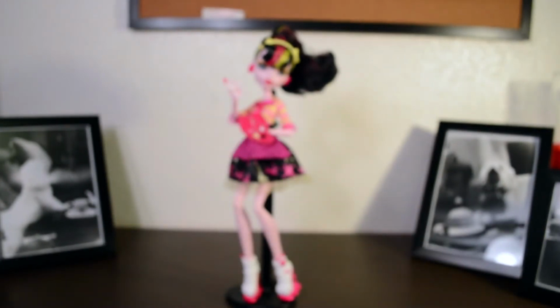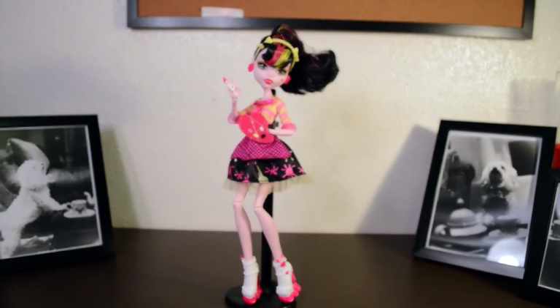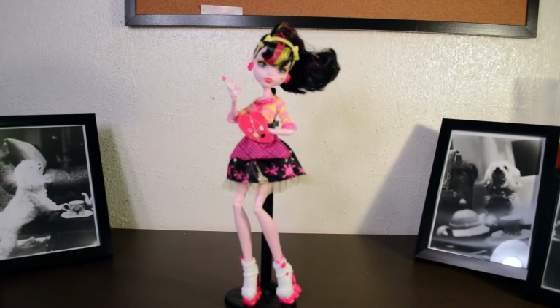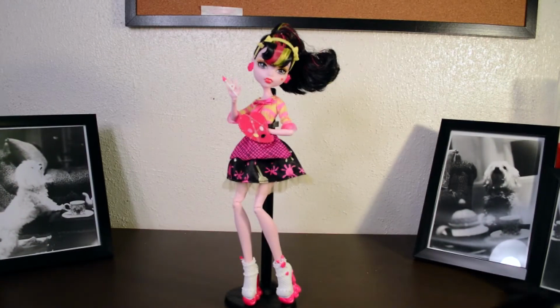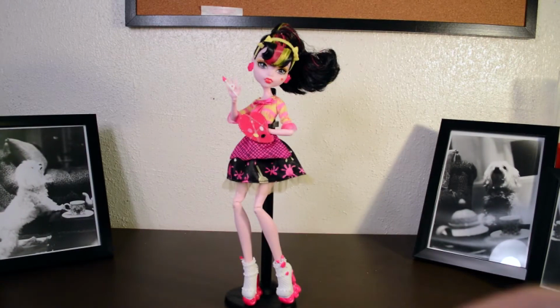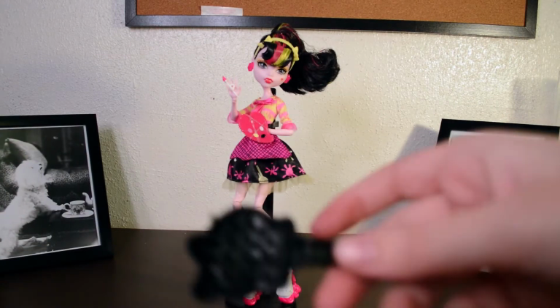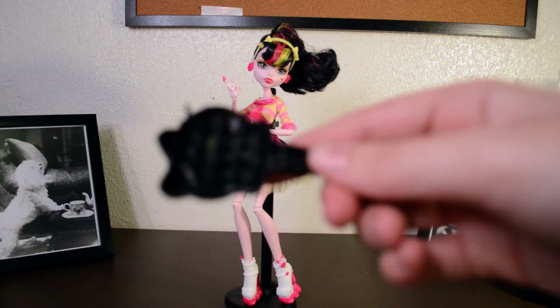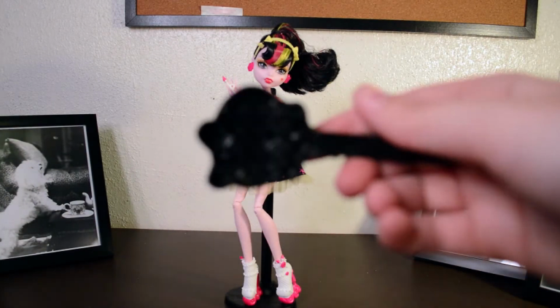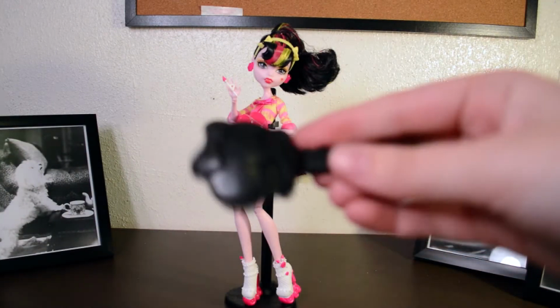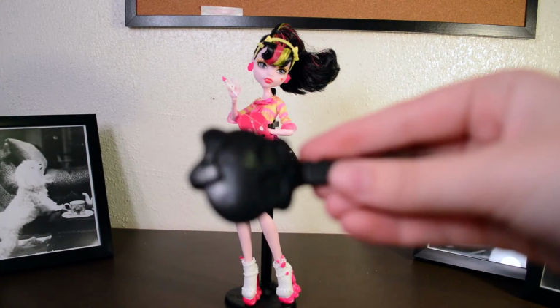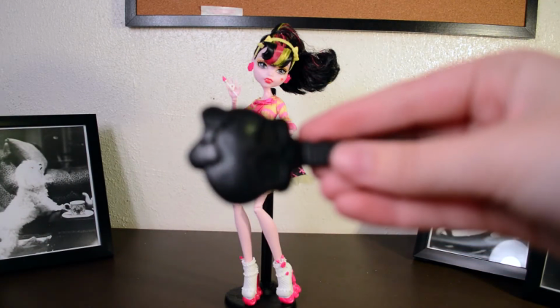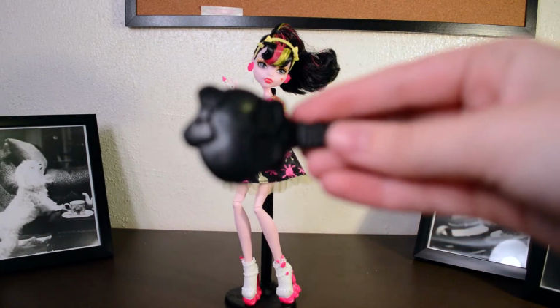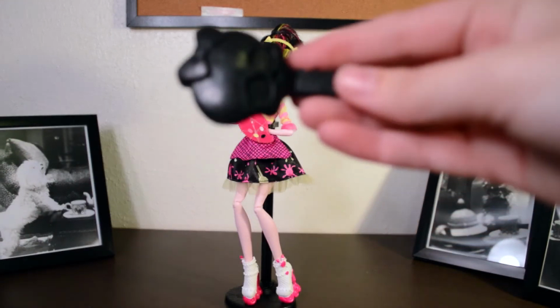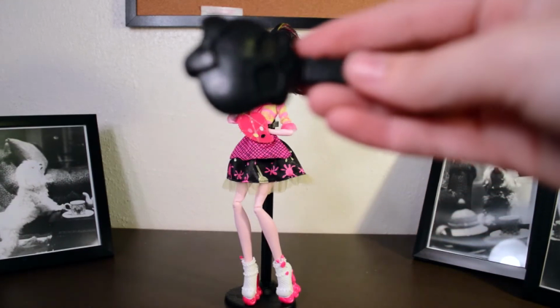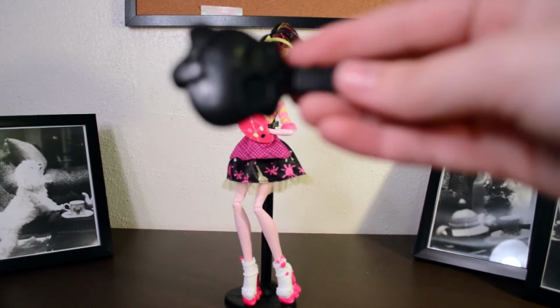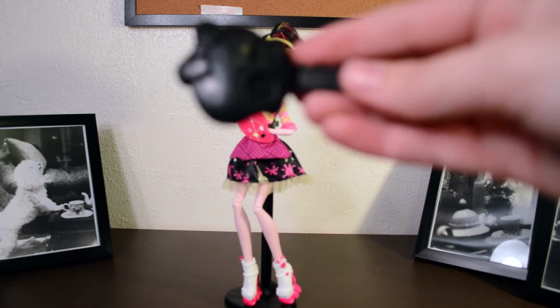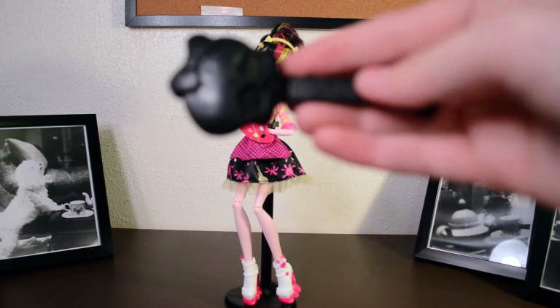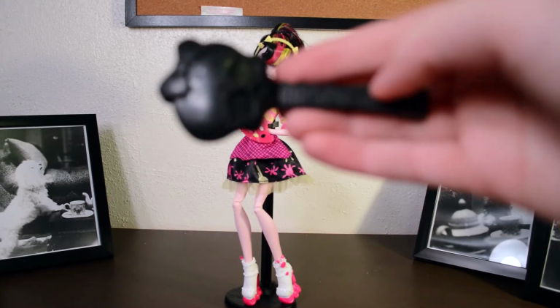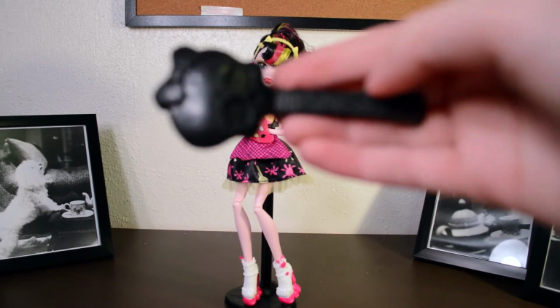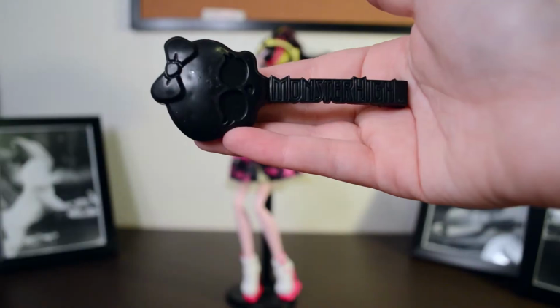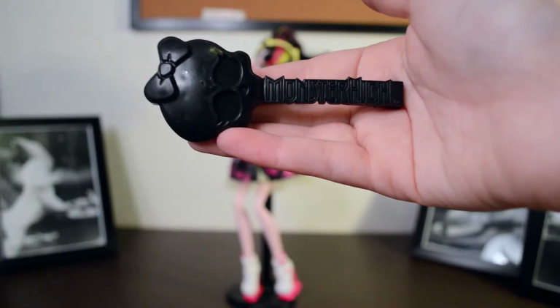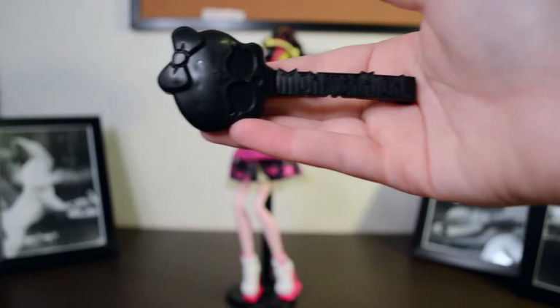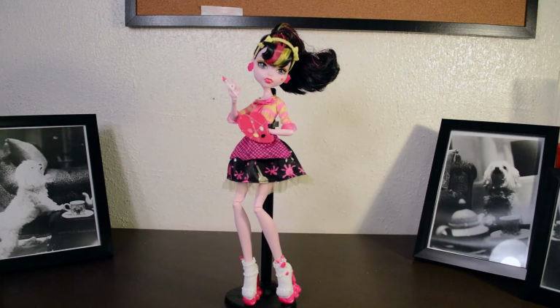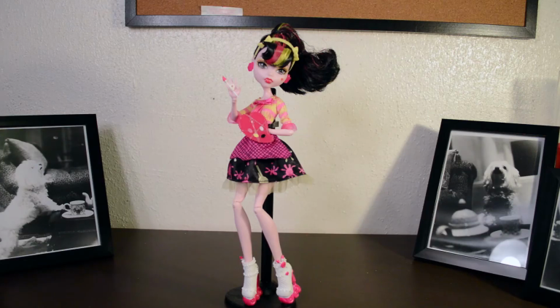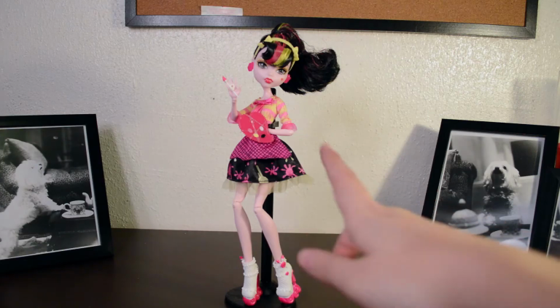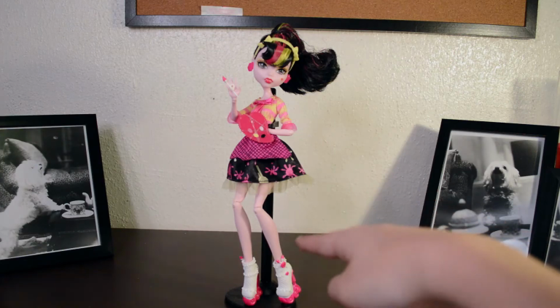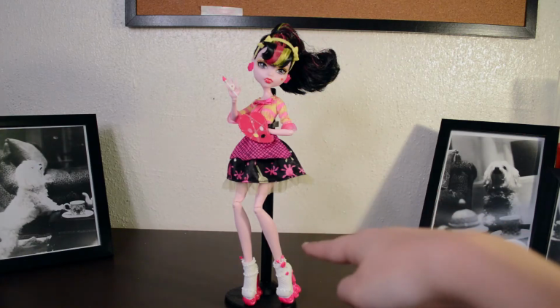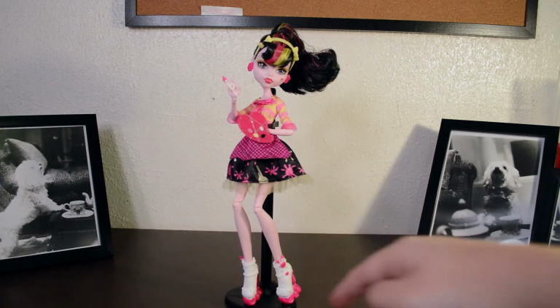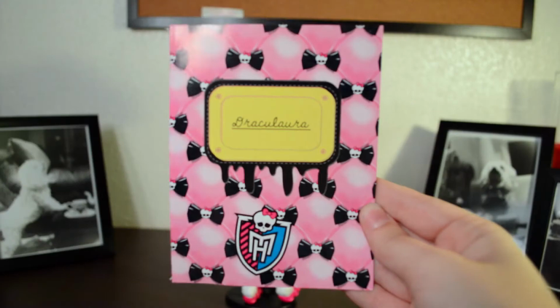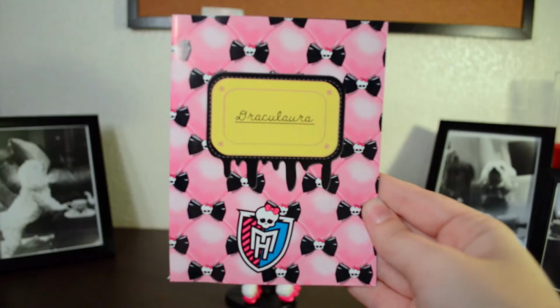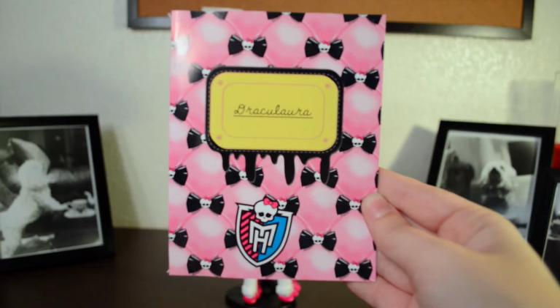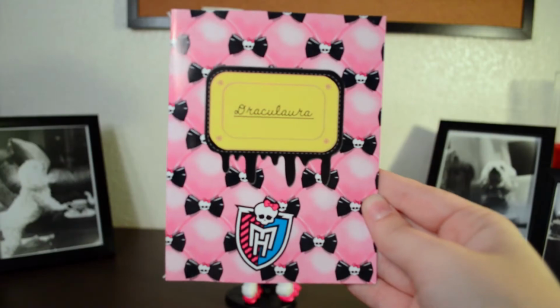Of course, she comes with a Monster High brush, a stand, and her diary.